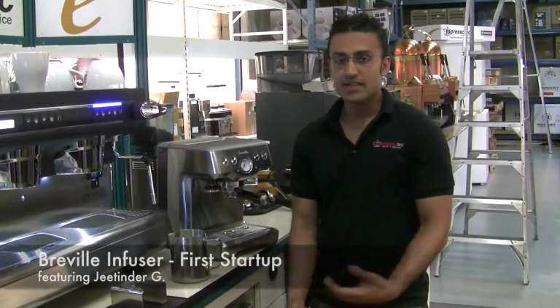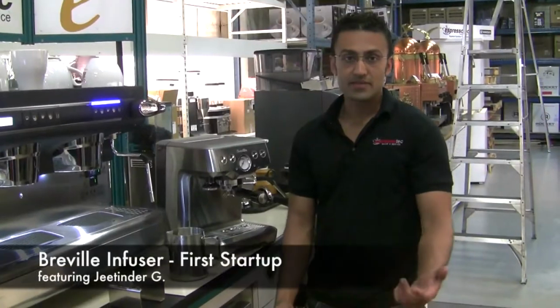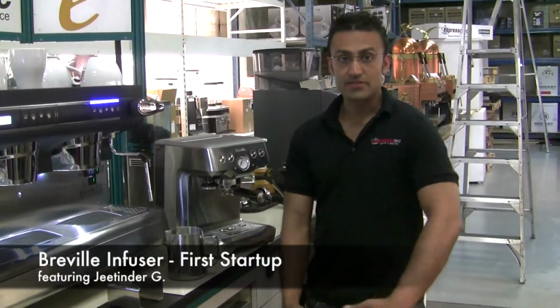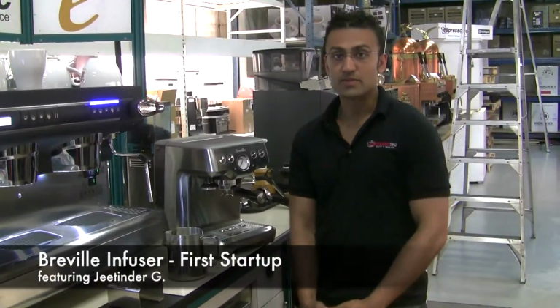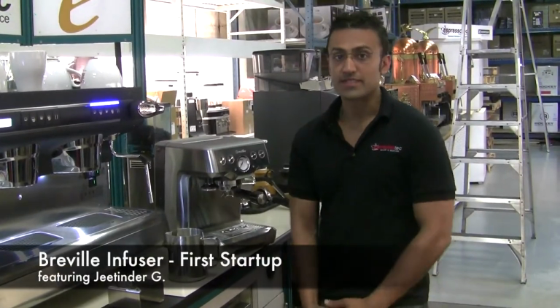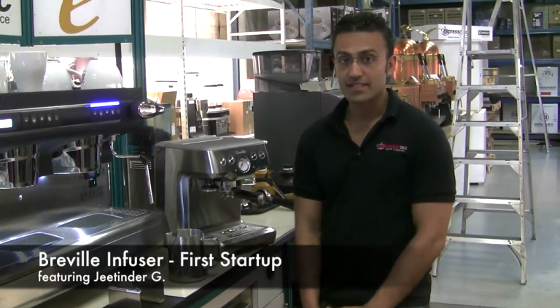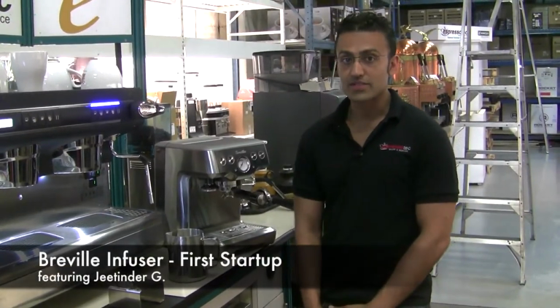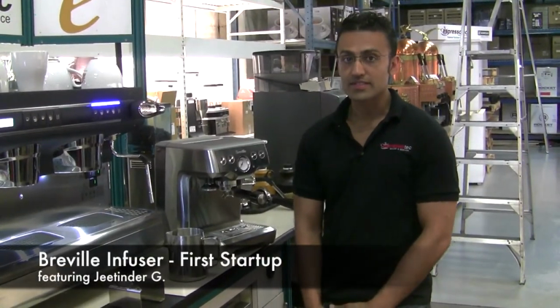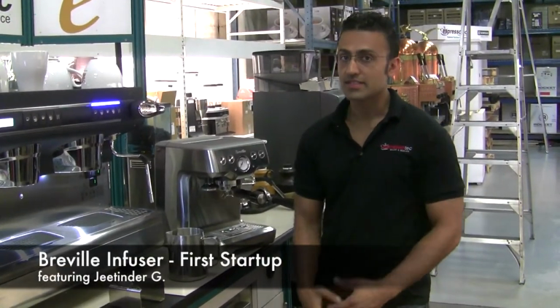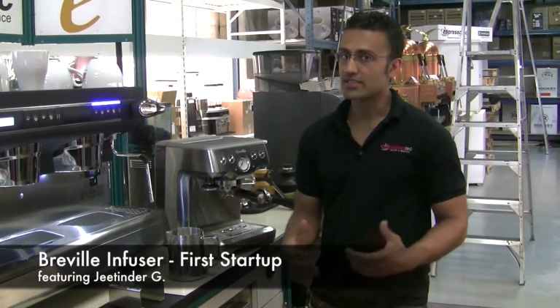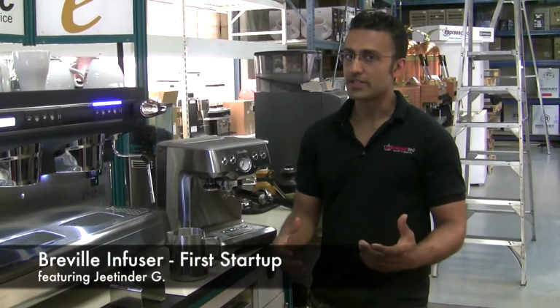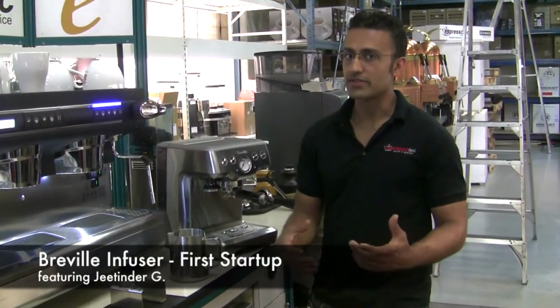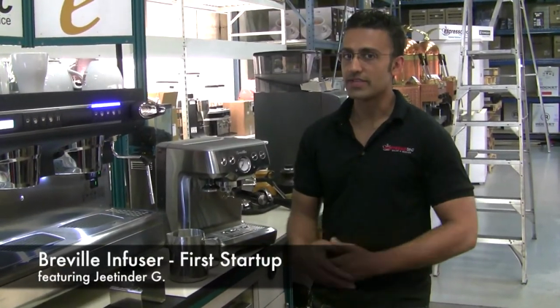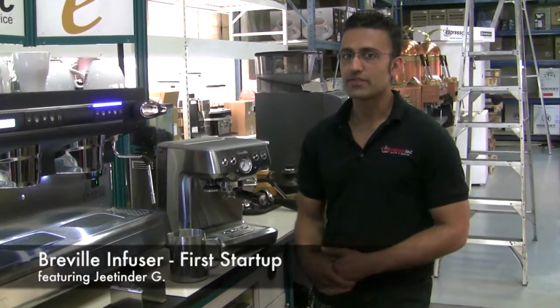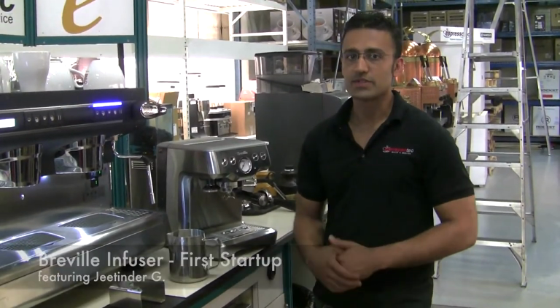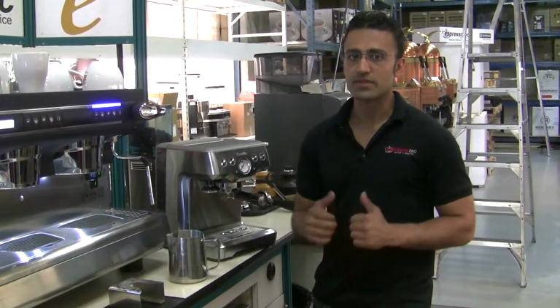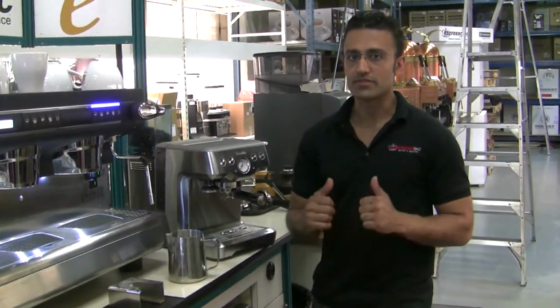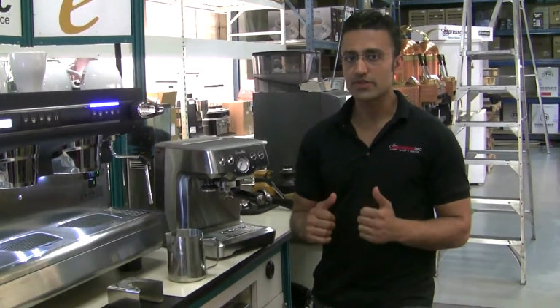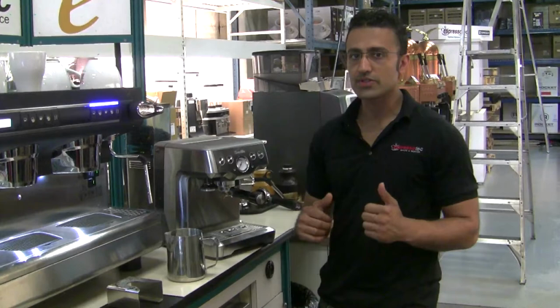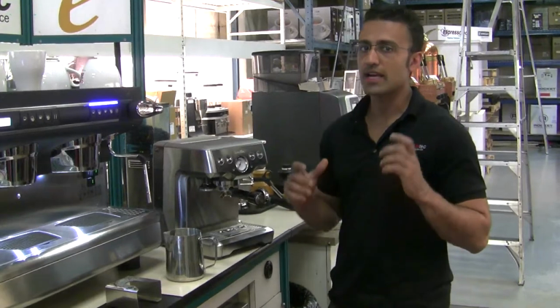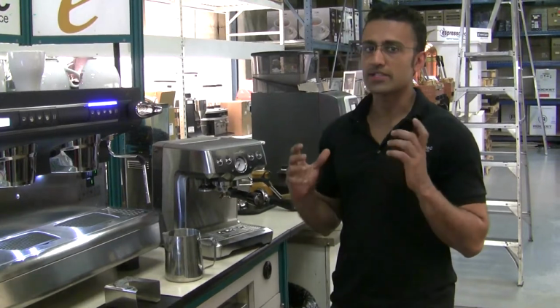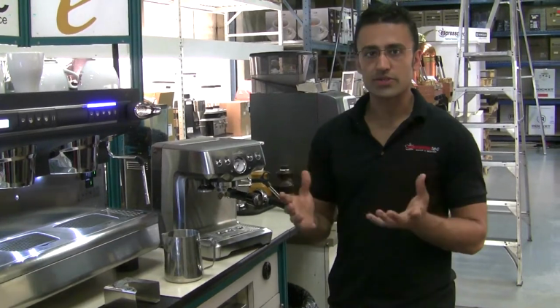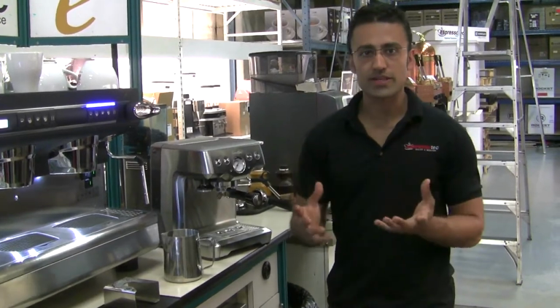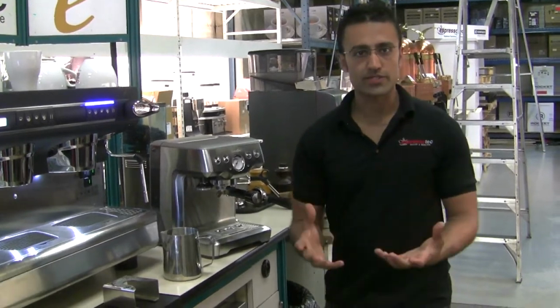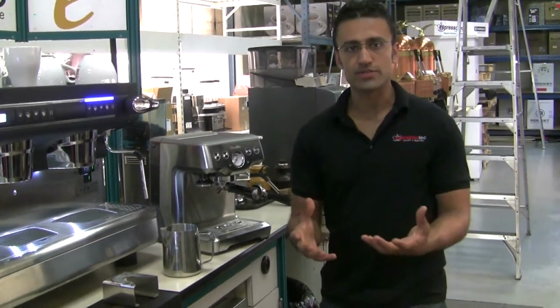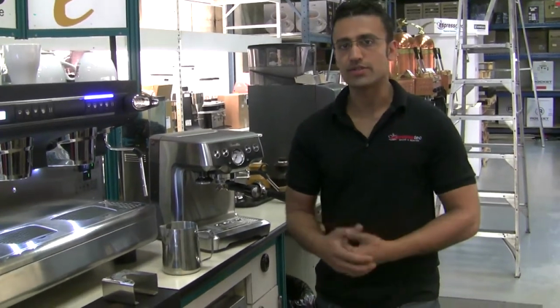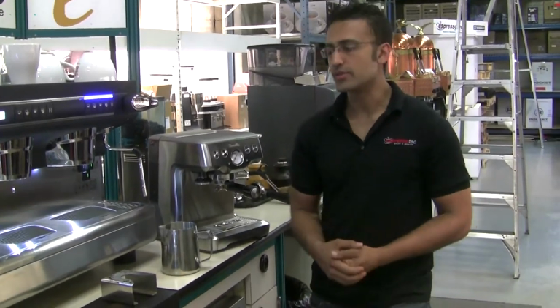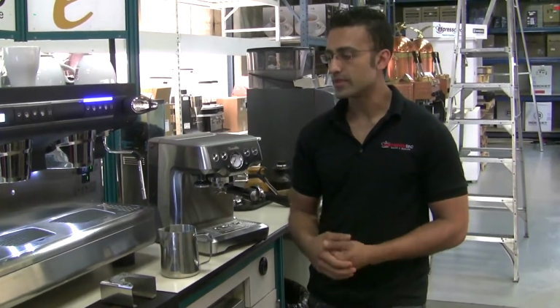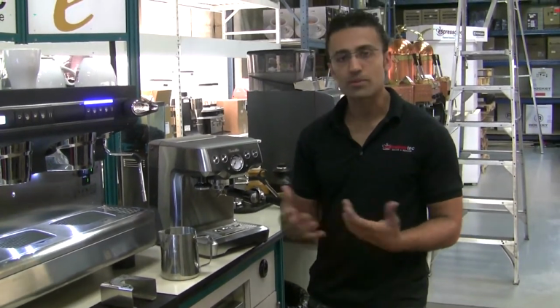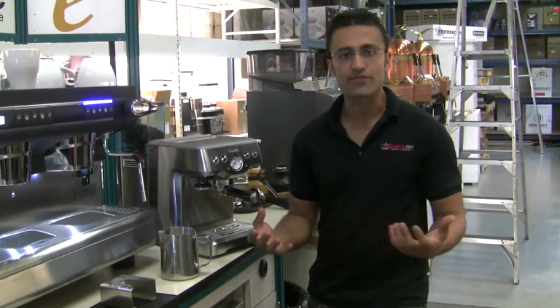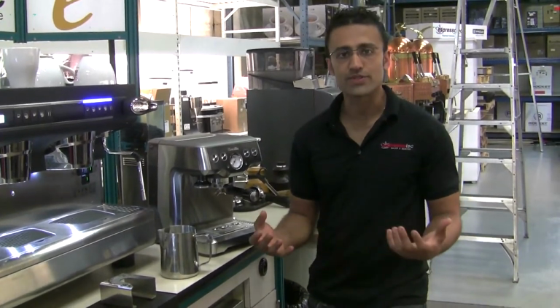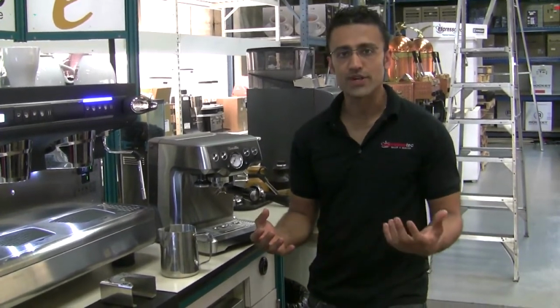Hi, I'm Jeet from Espresso Tech Sales and Service. Today we're gonna do a video featuring the Breville Infuser and just showing you what to do when you power up for the first startup.